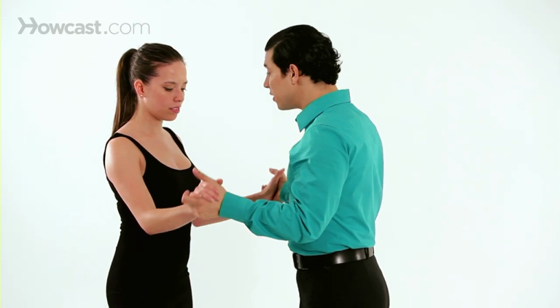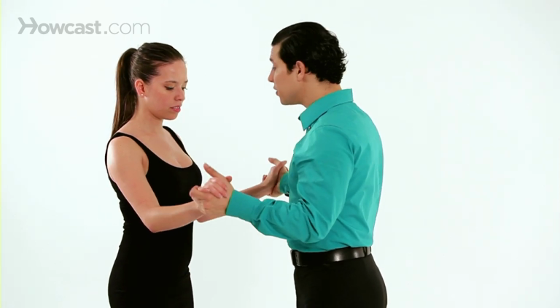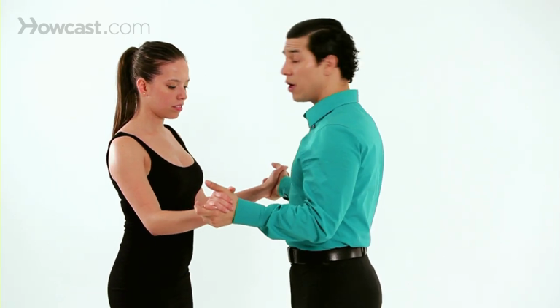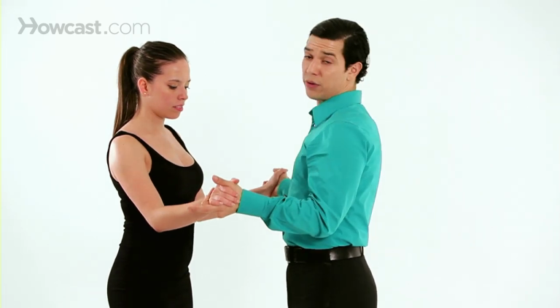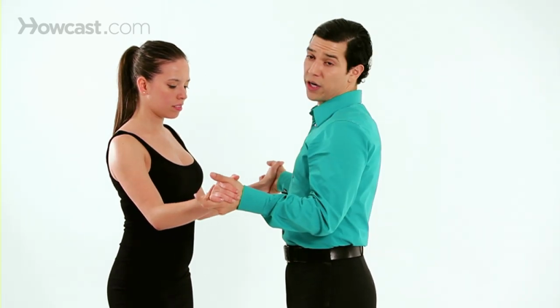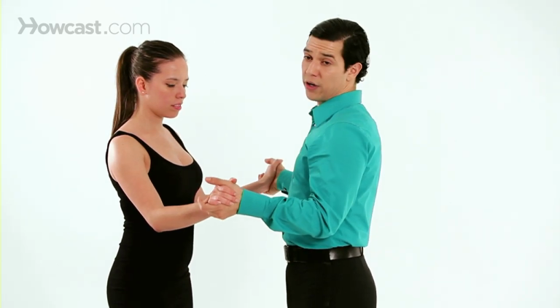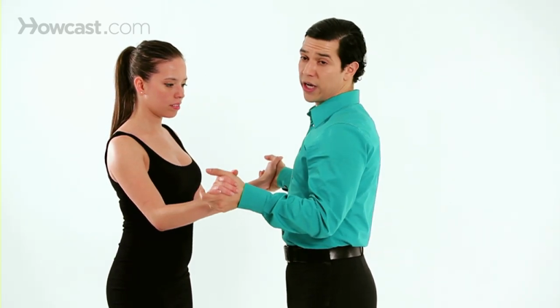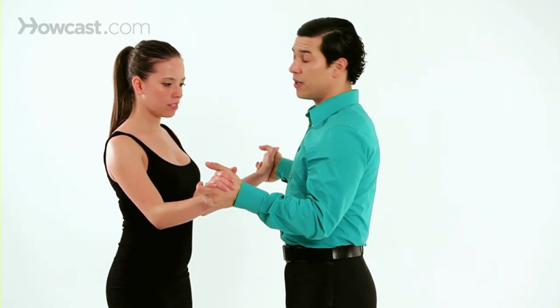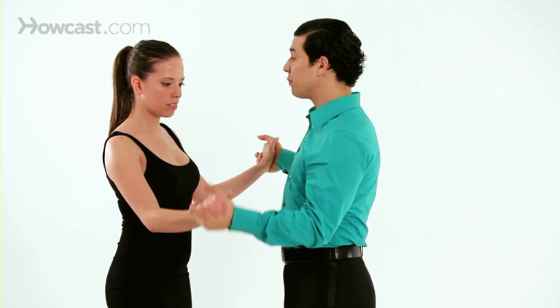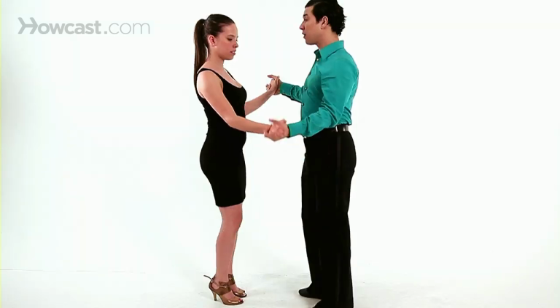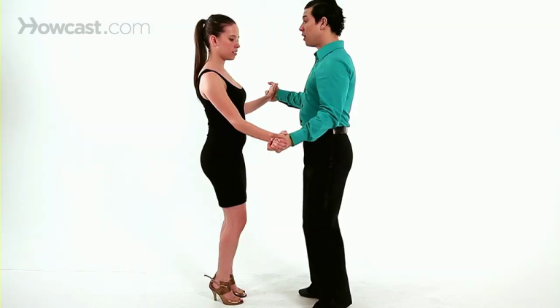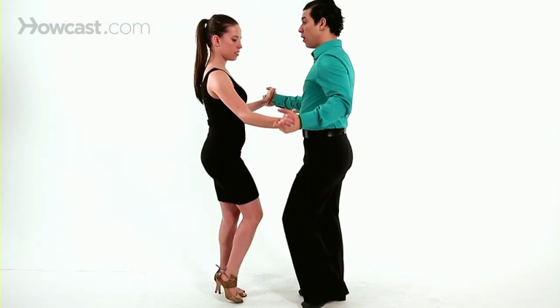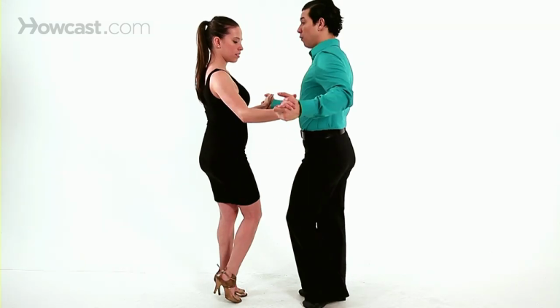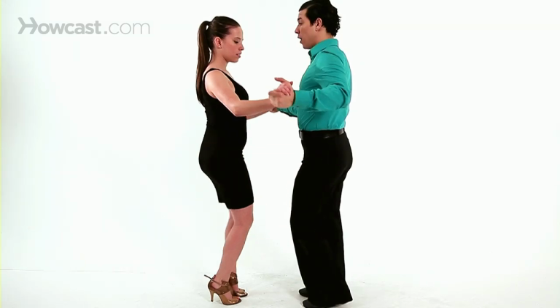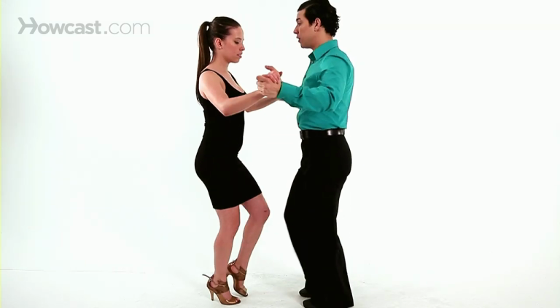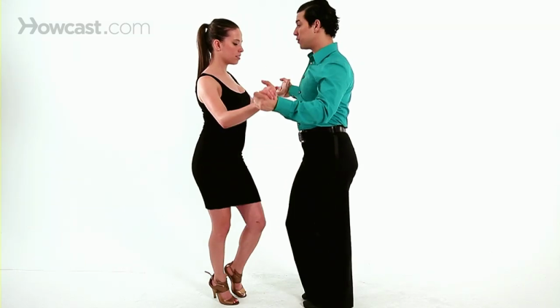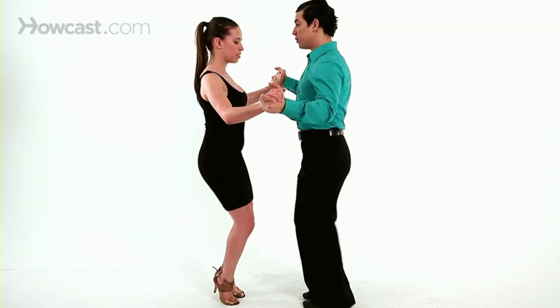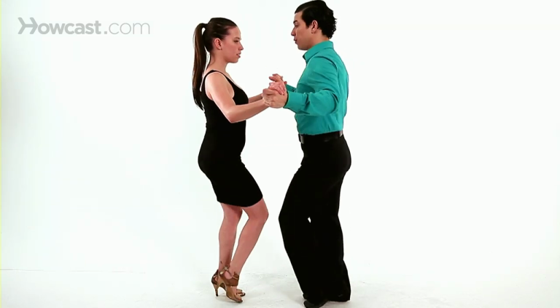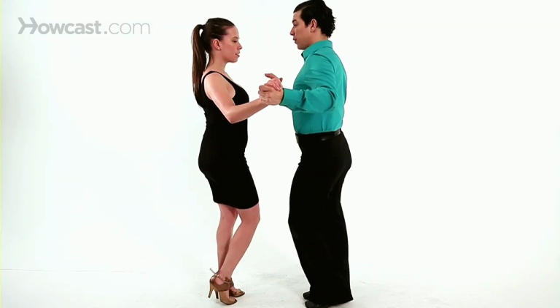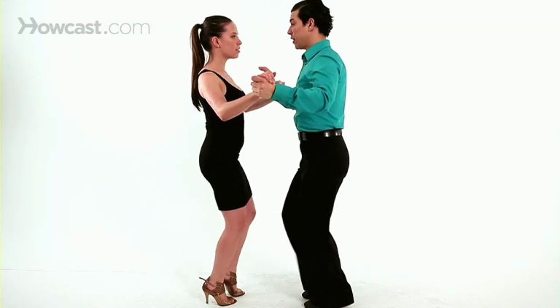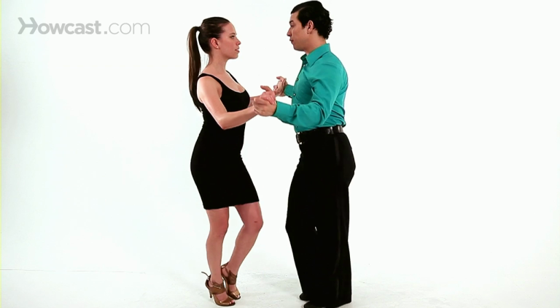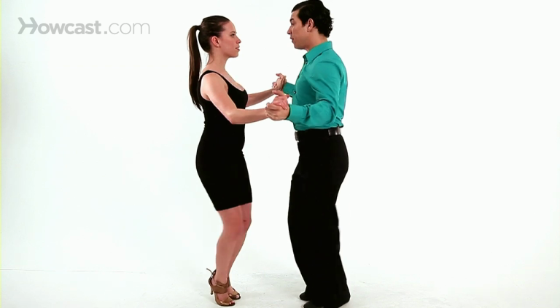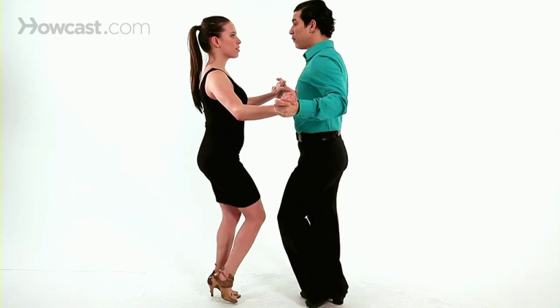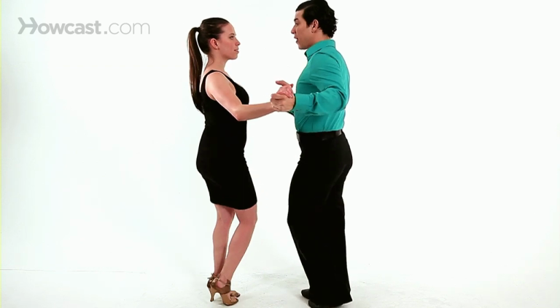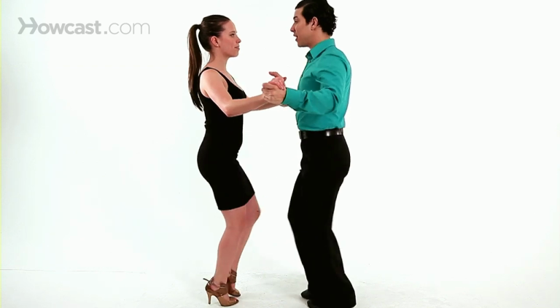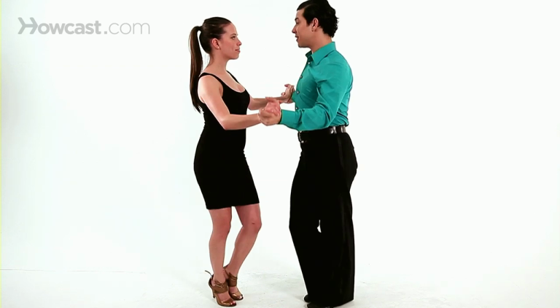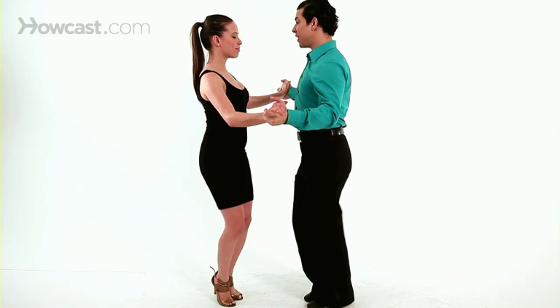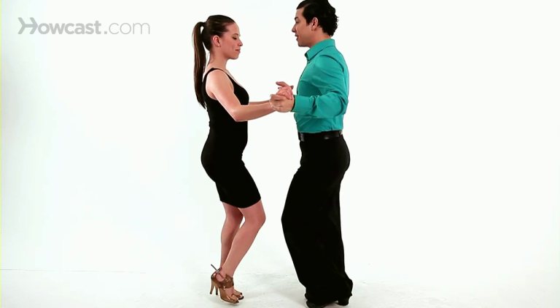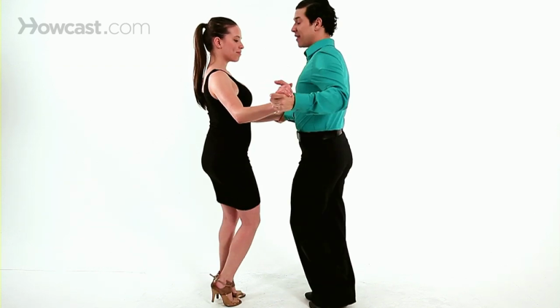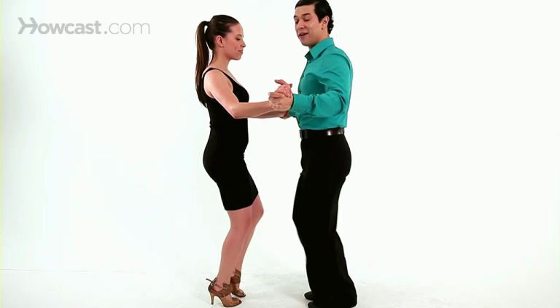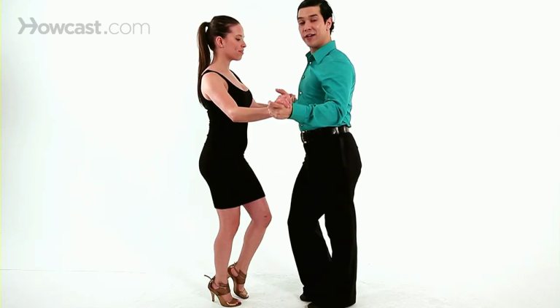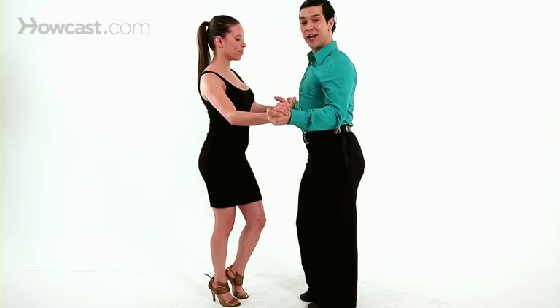So we're going to go again. One, two, three, four, five, six, seven, eight.